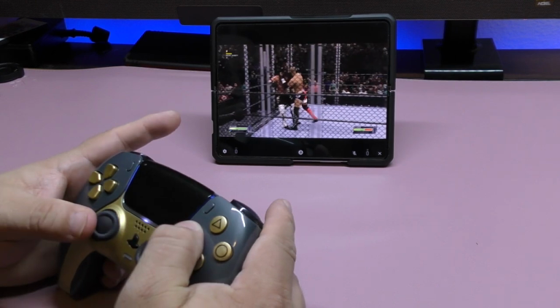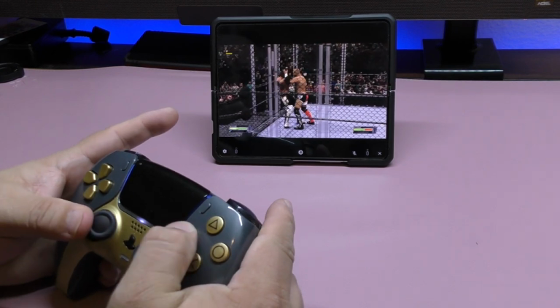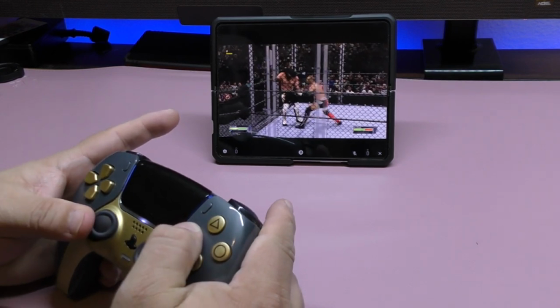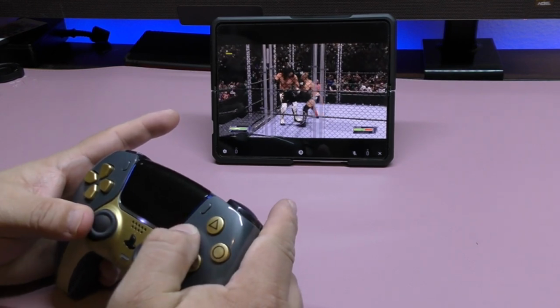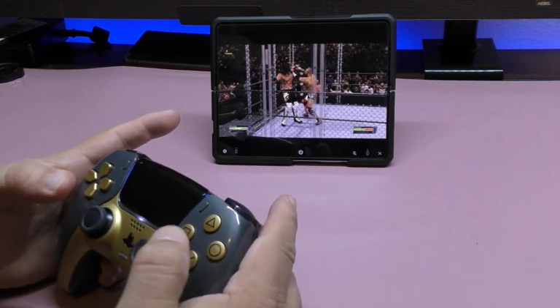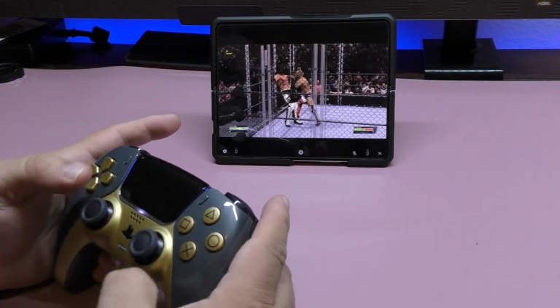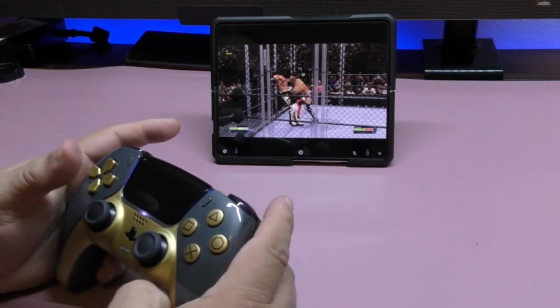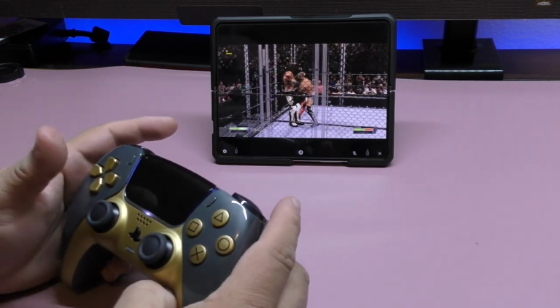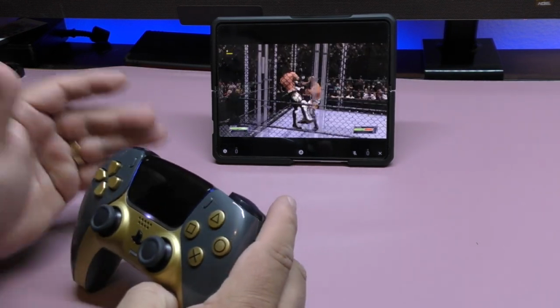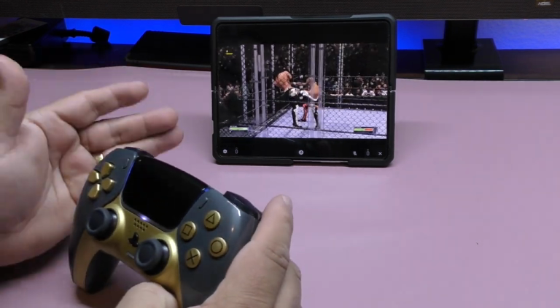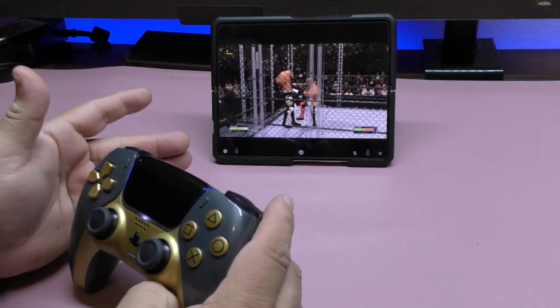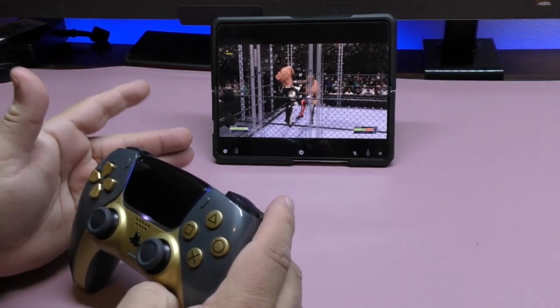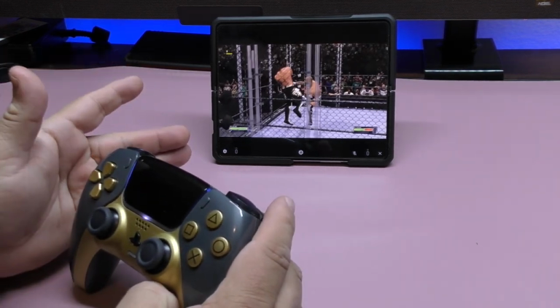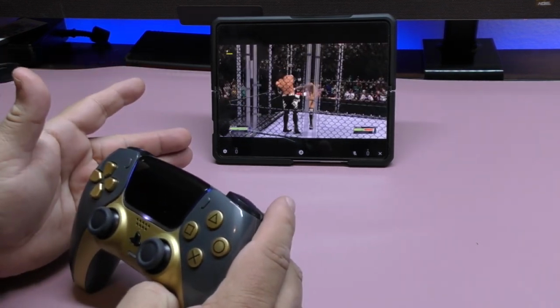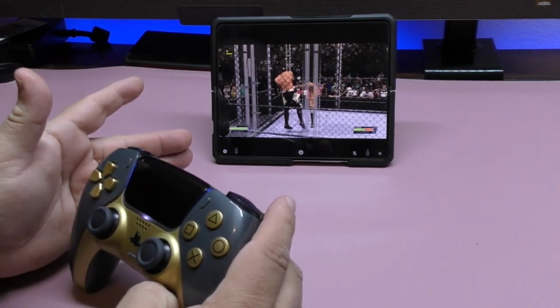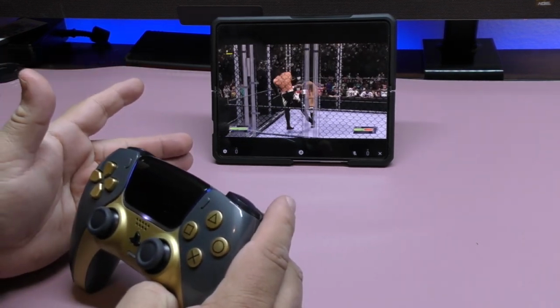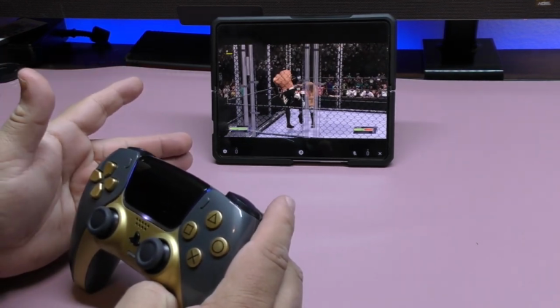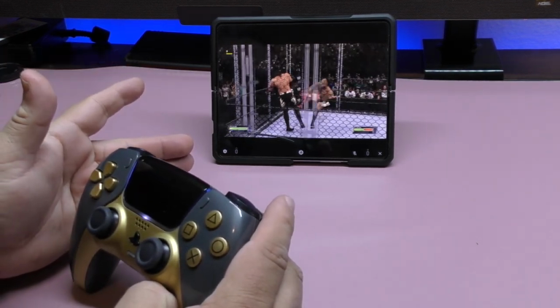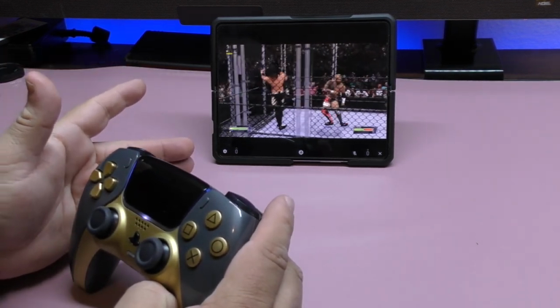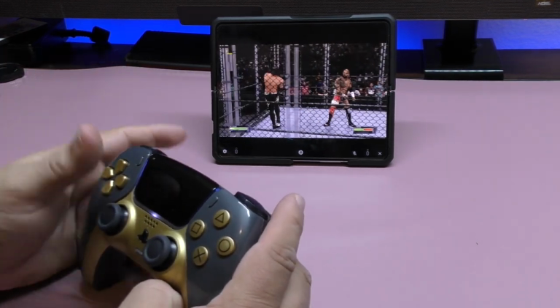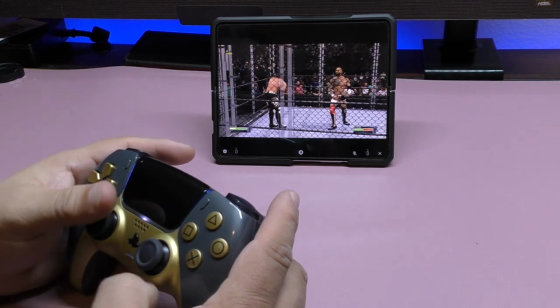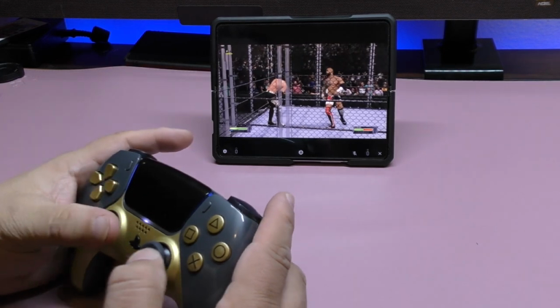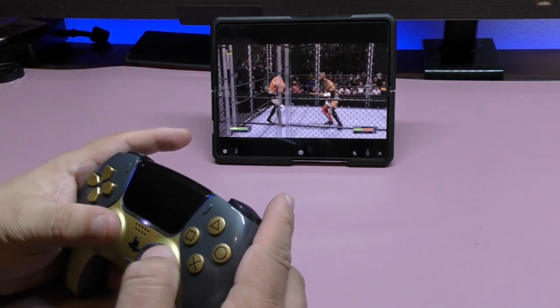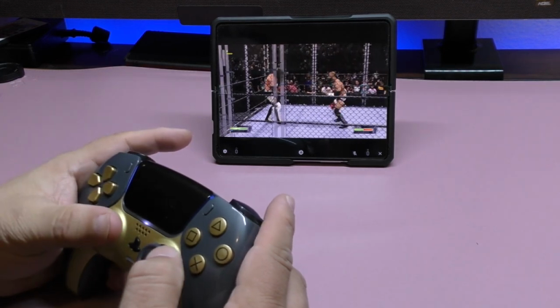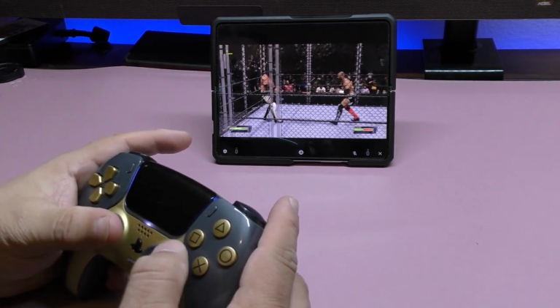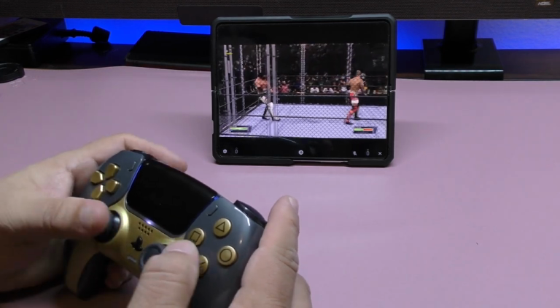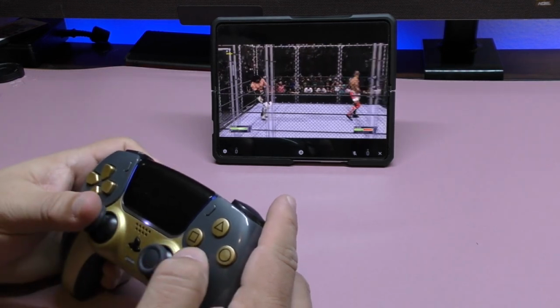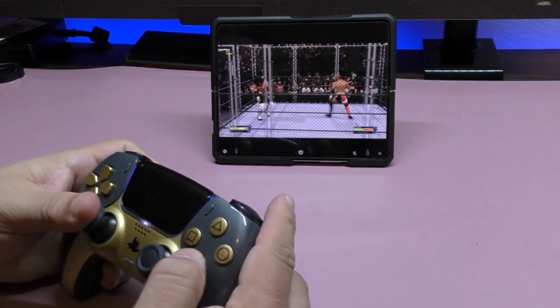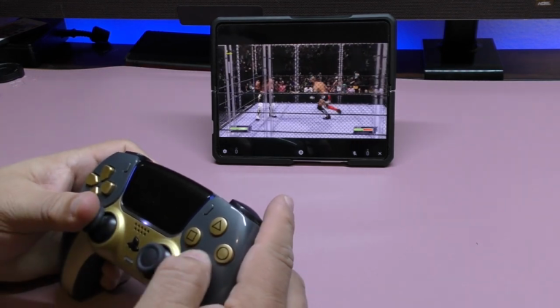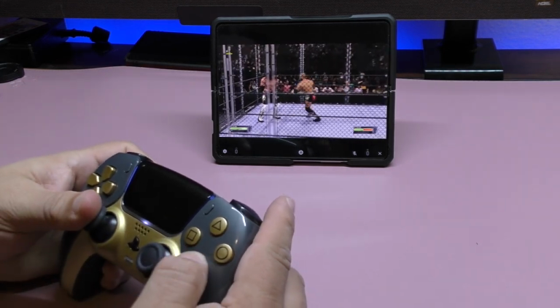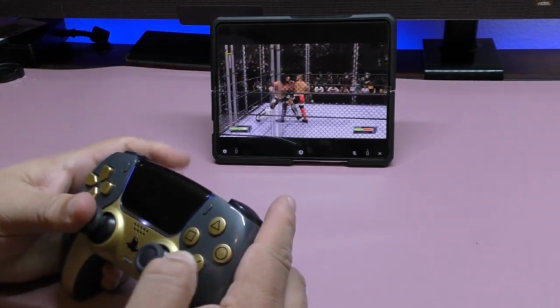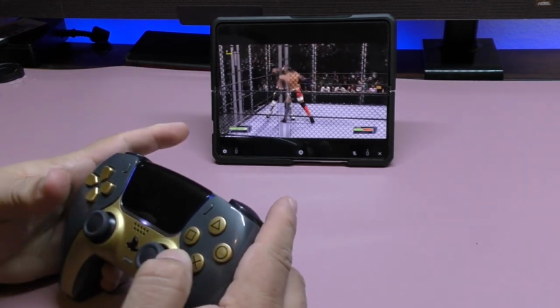As I said, the PlayStation 5 at home is connected to the internet via wired connection.